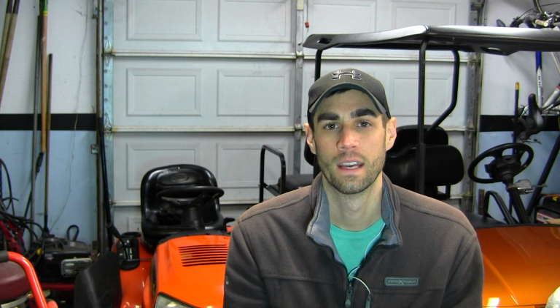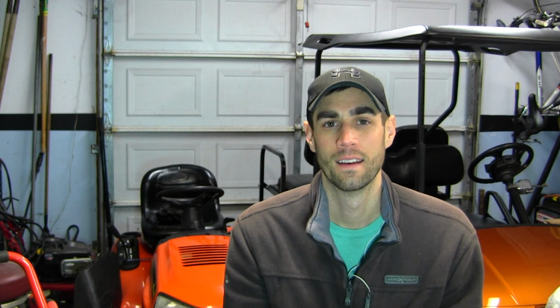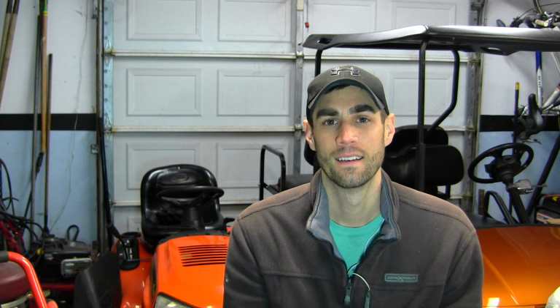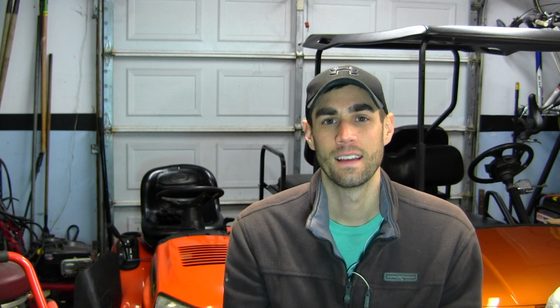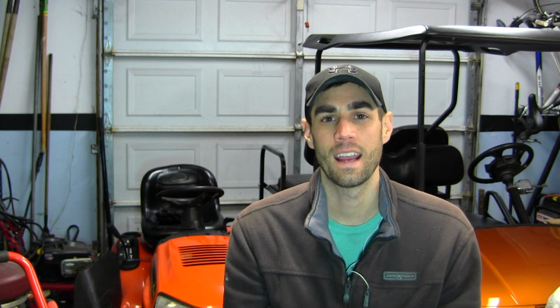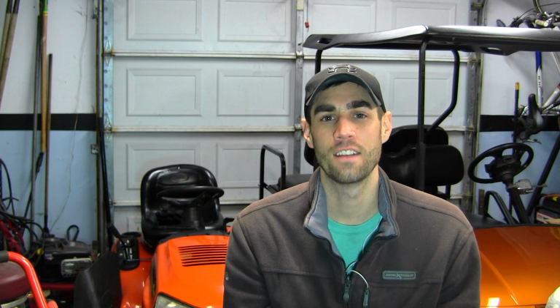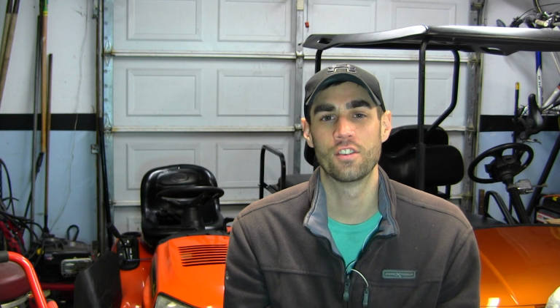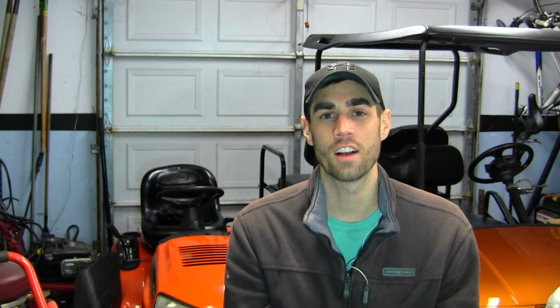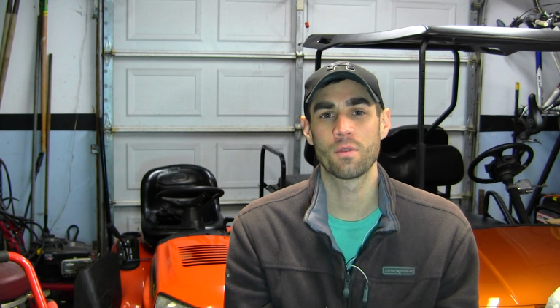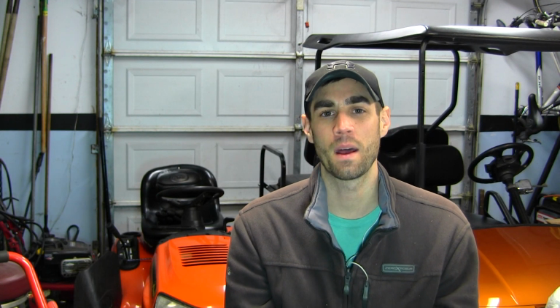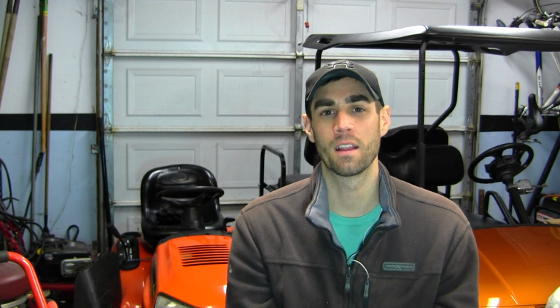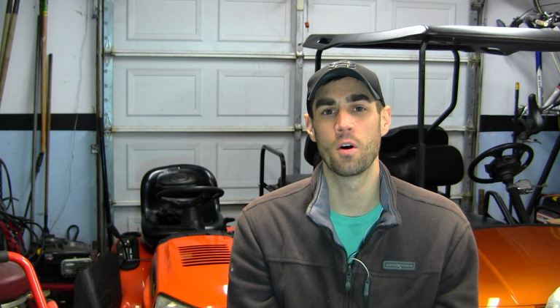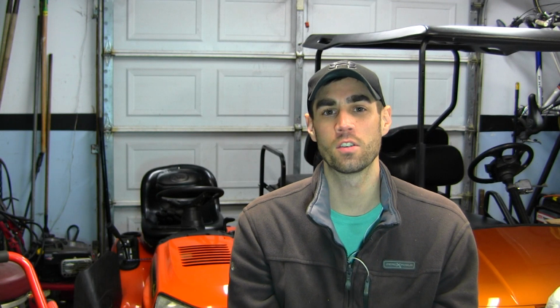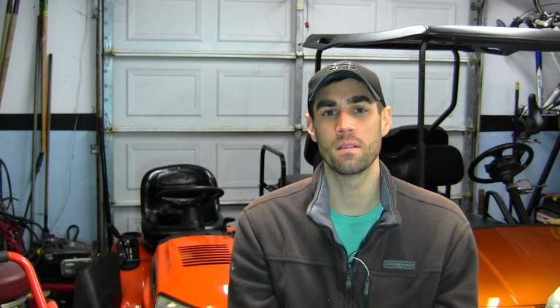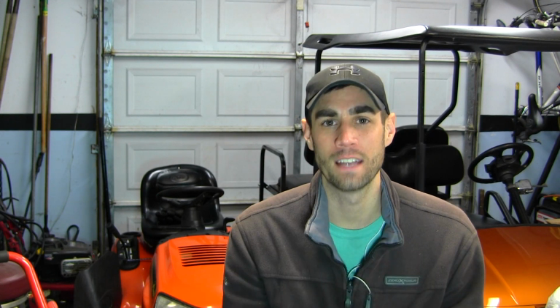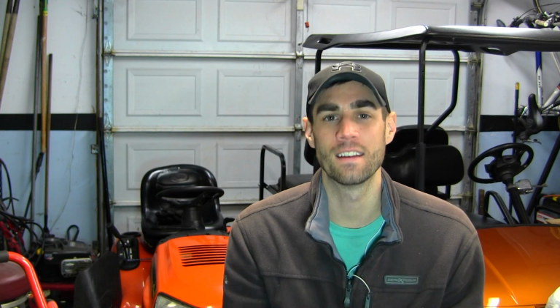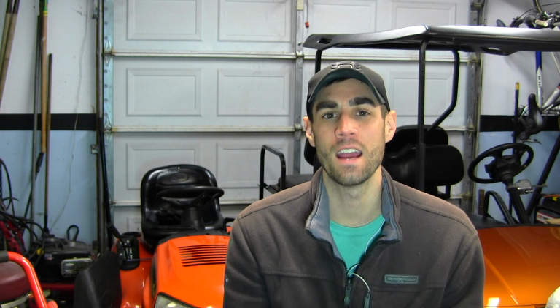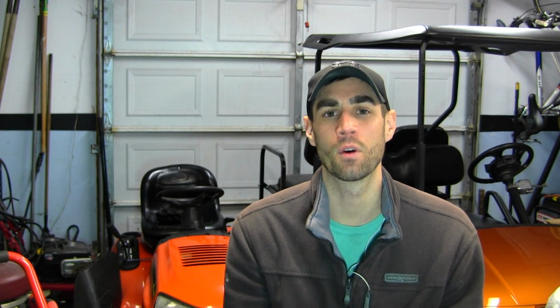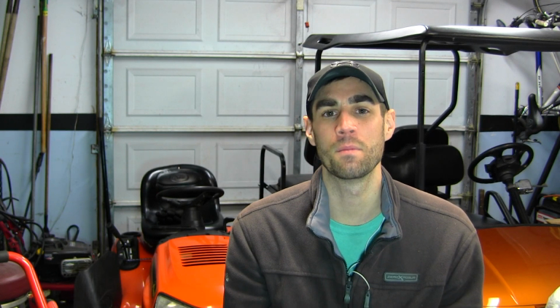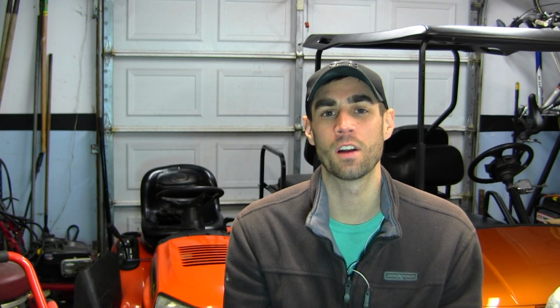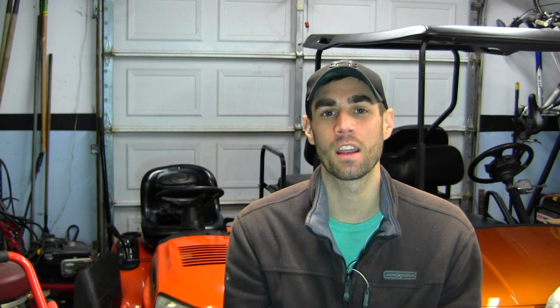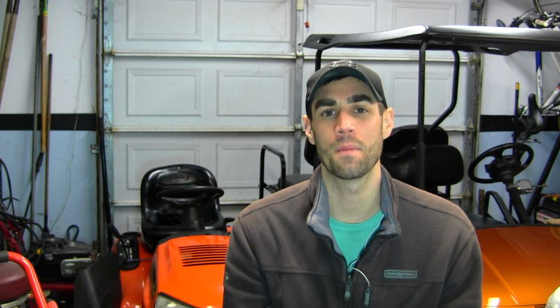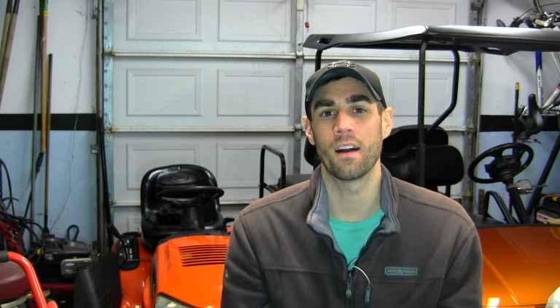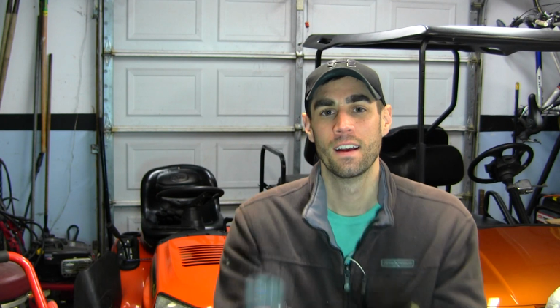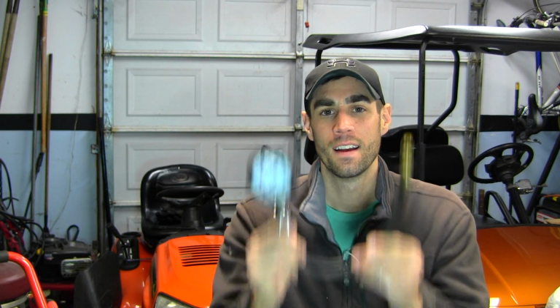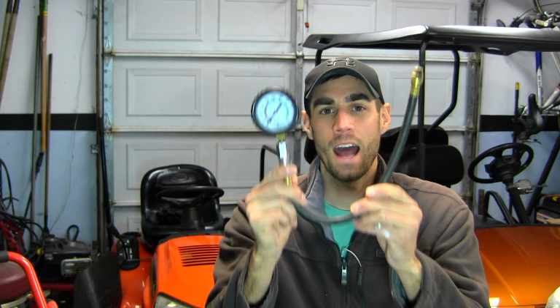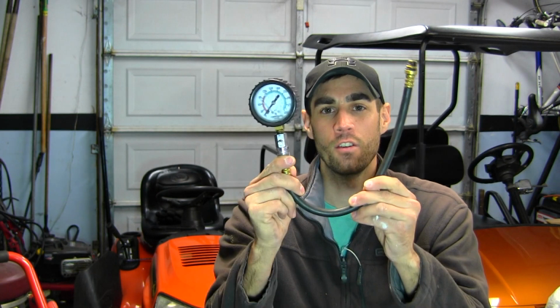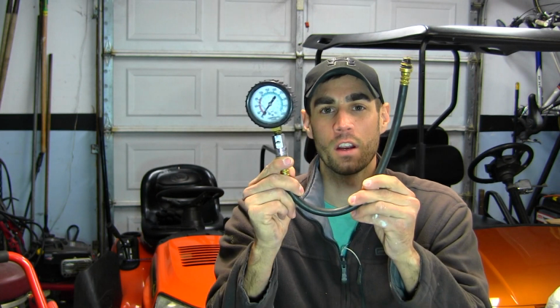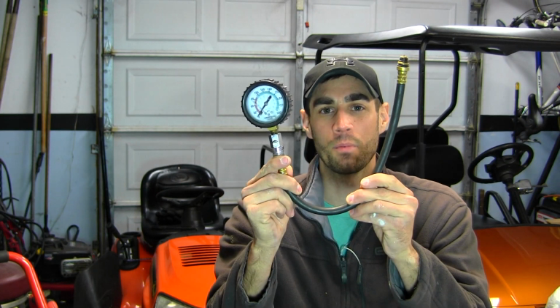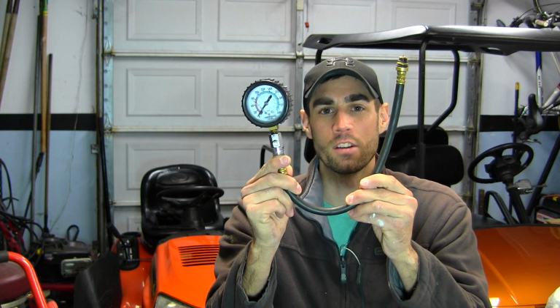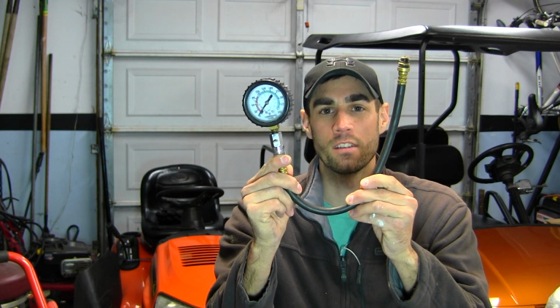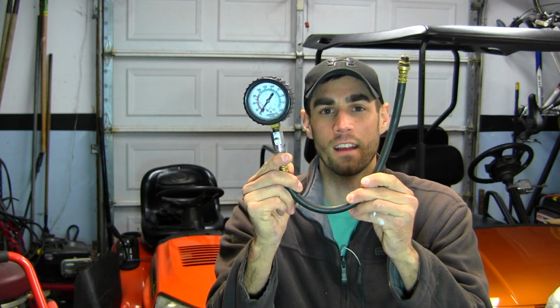Hey guys, Josh with Metal in Motion, and today we're going to be talking about how to do a compression test.